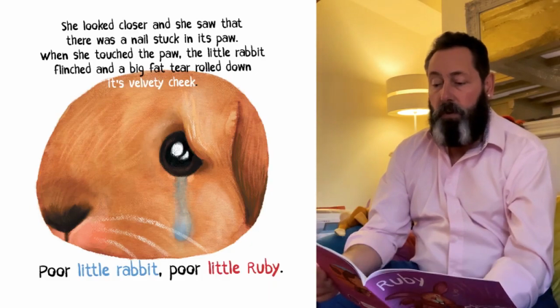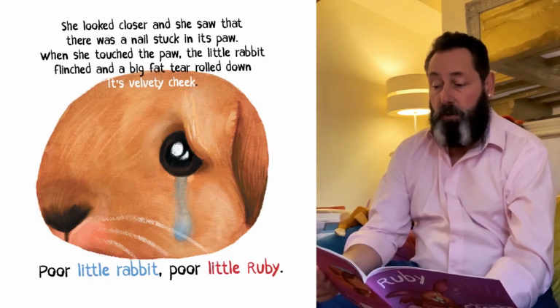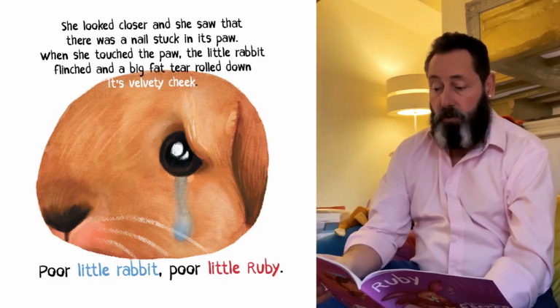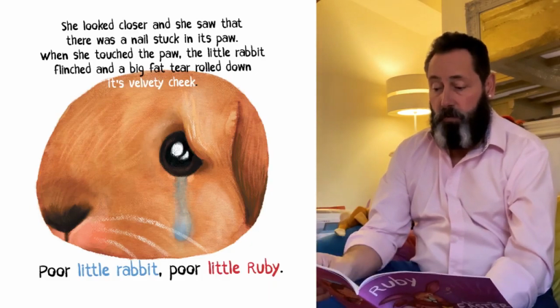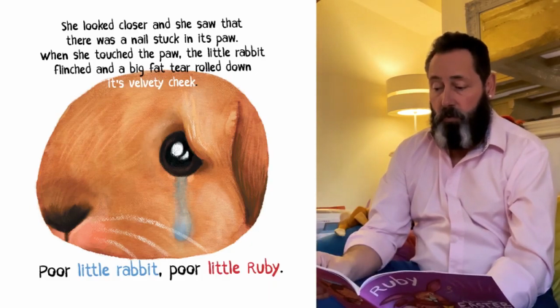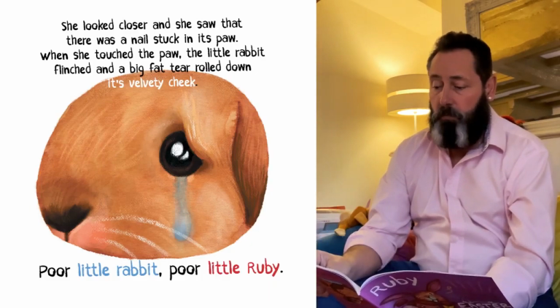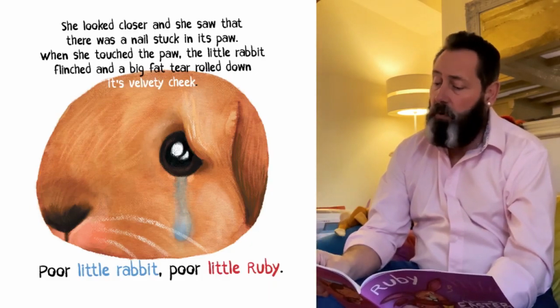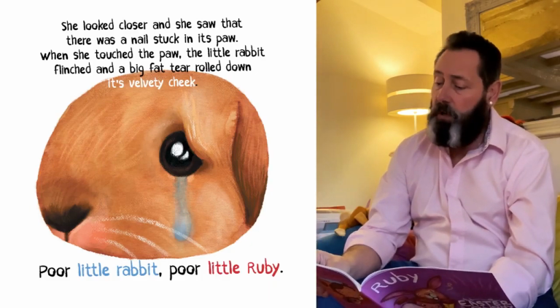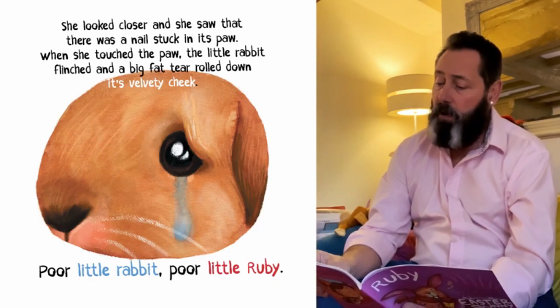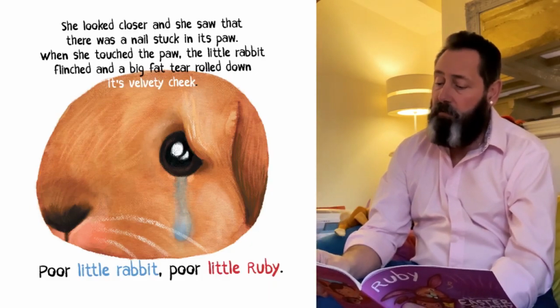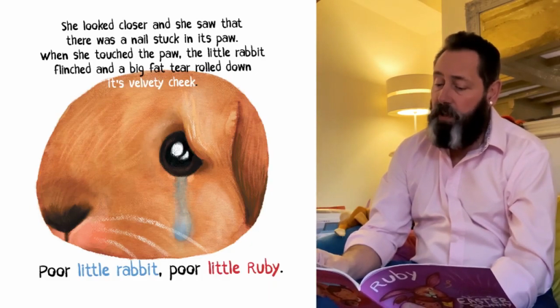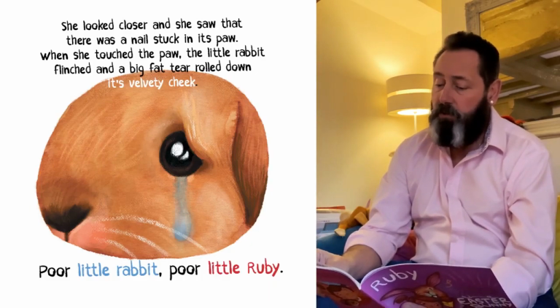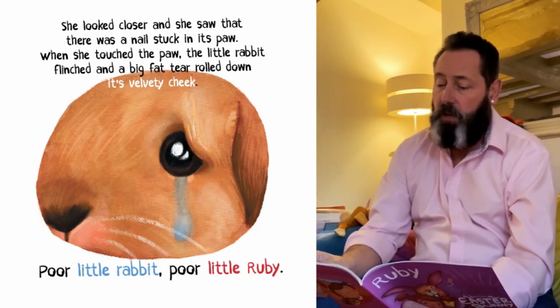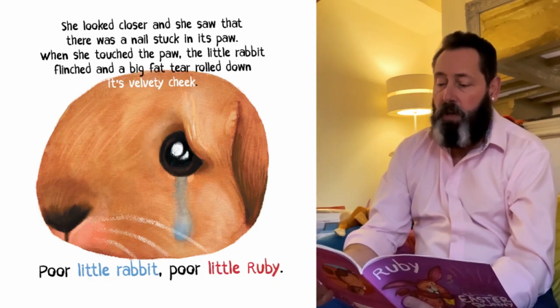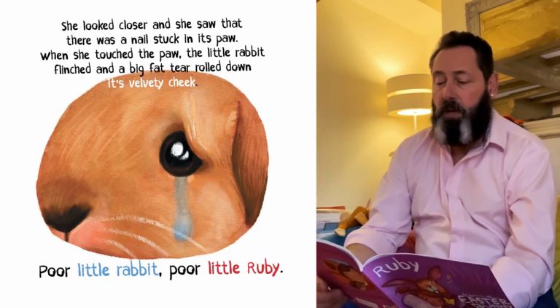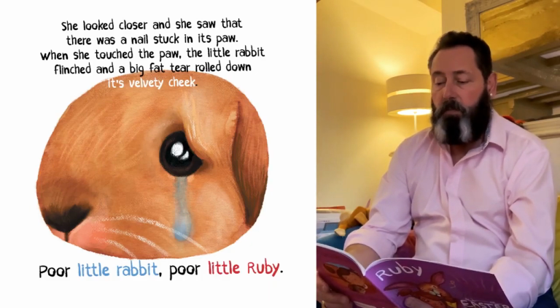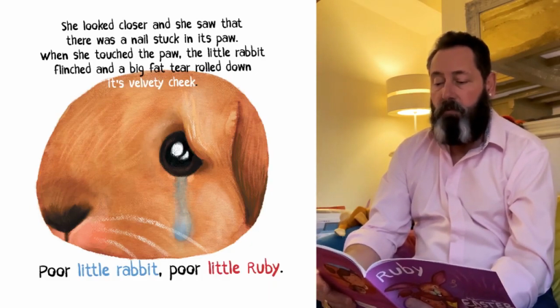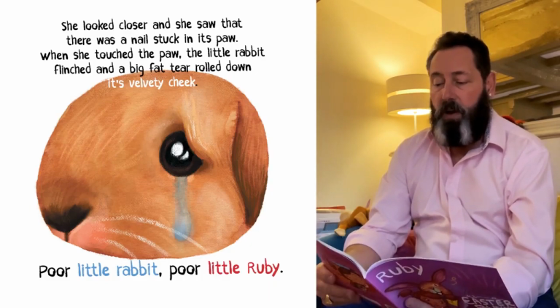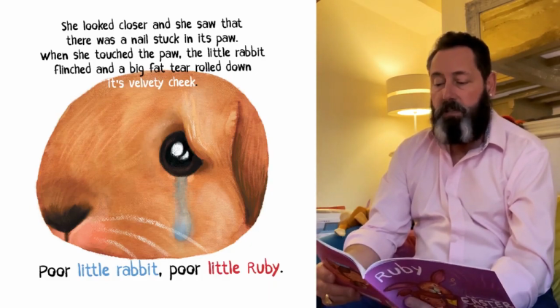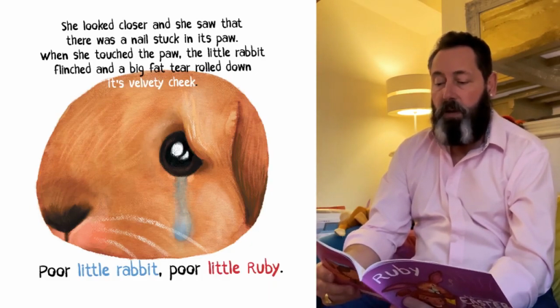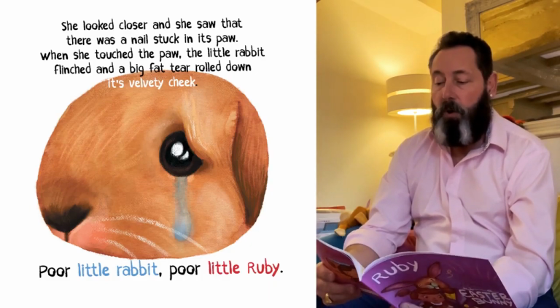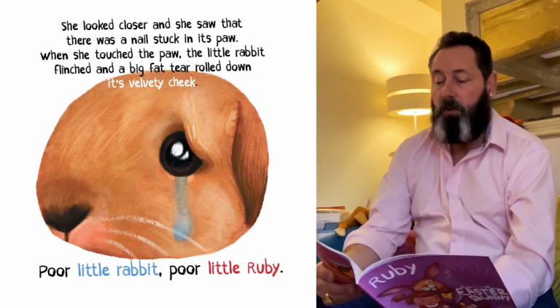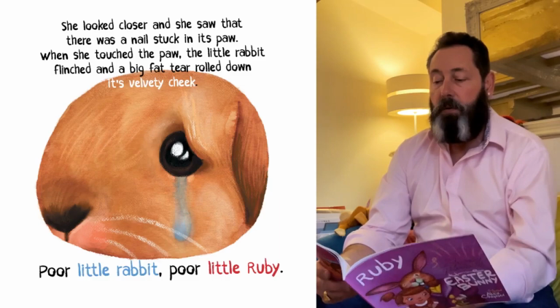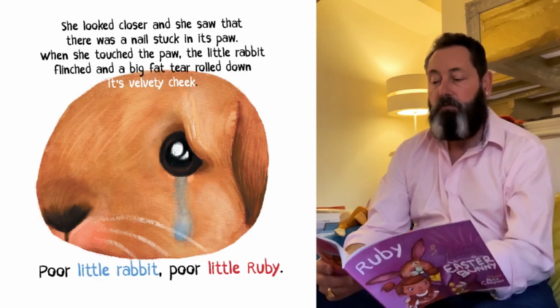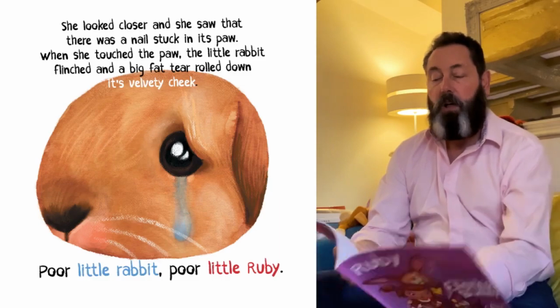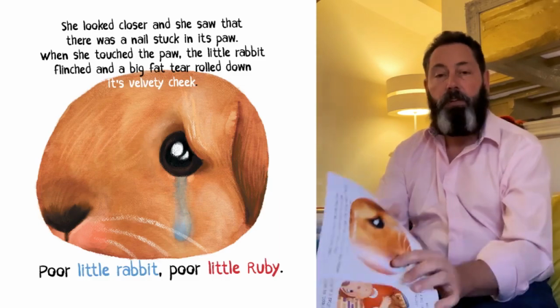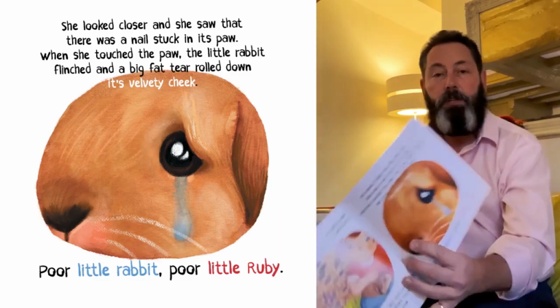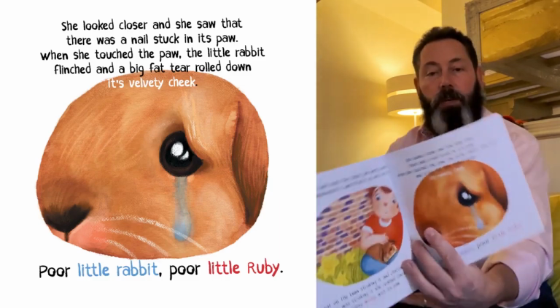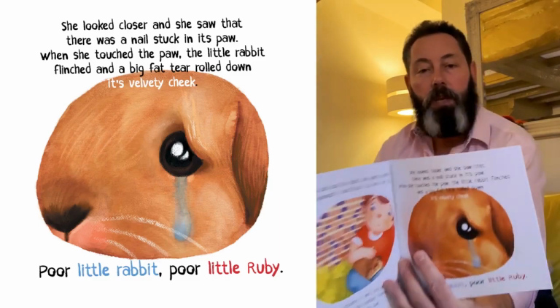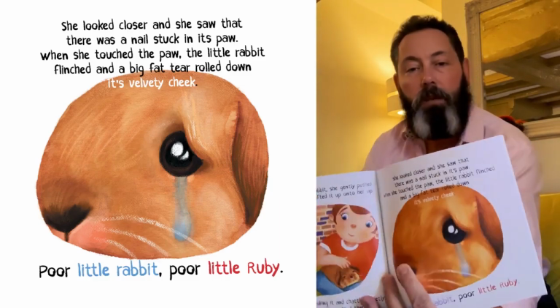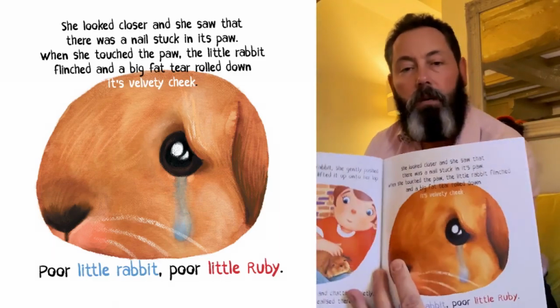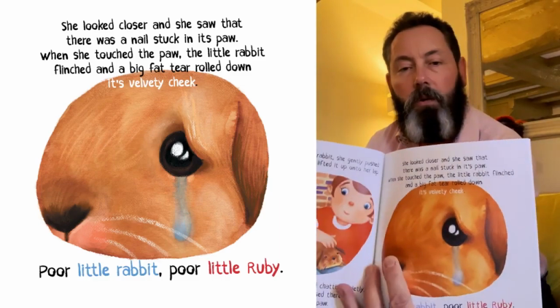When she touched the paw, the poor little rabbit flinched and a big fat tear rolled down its velvety cheek.